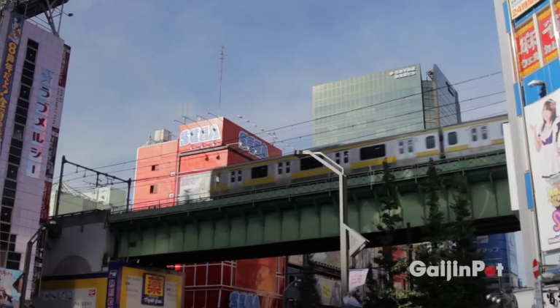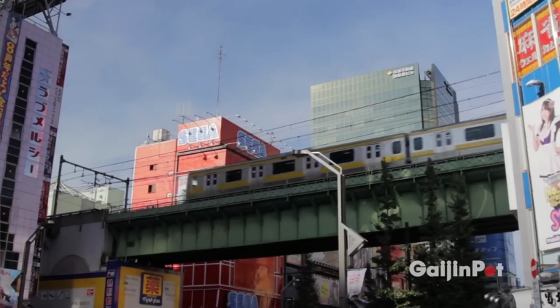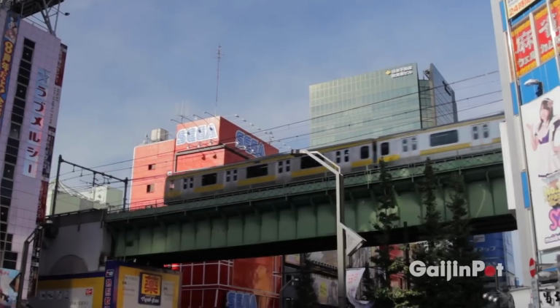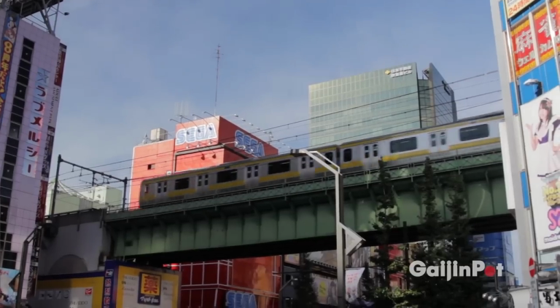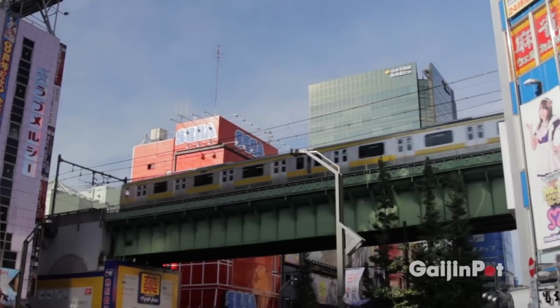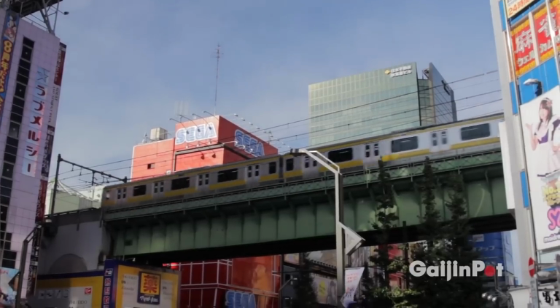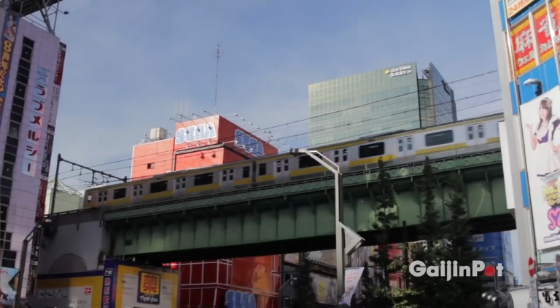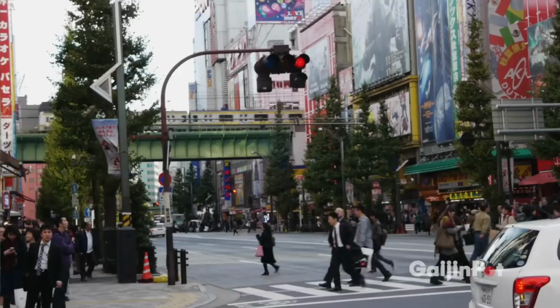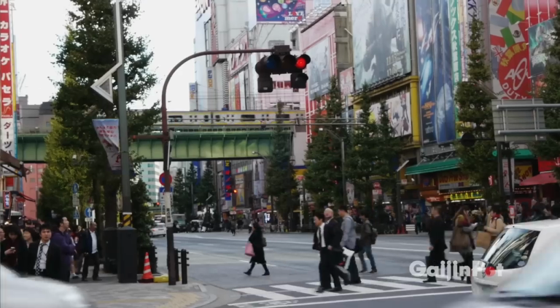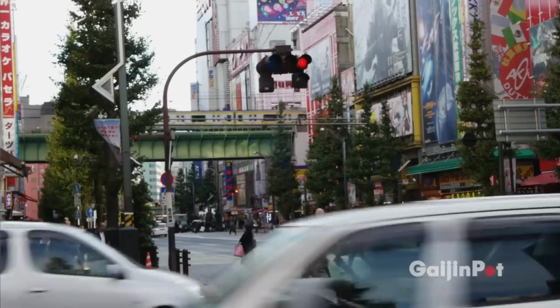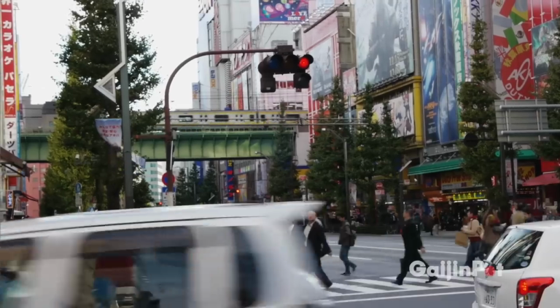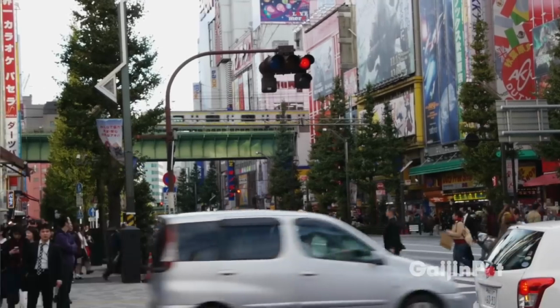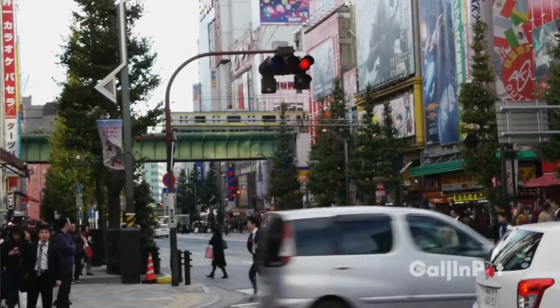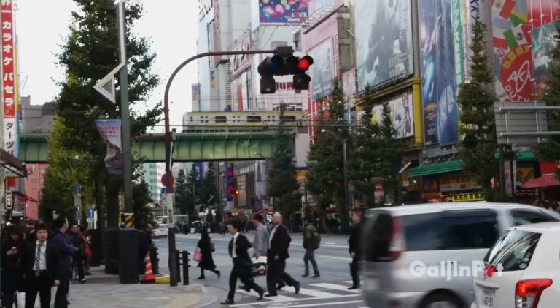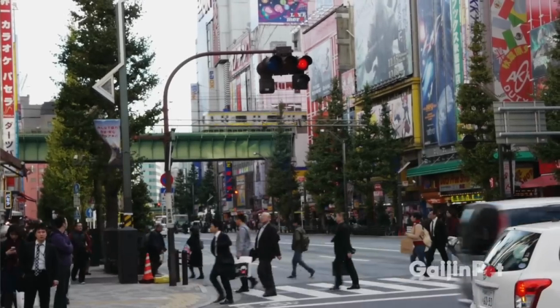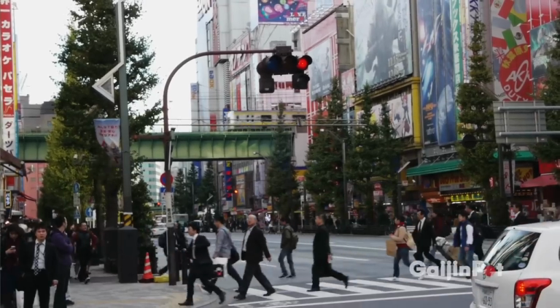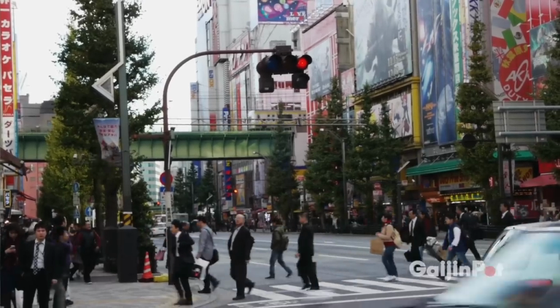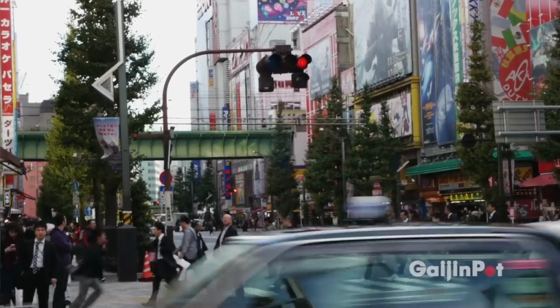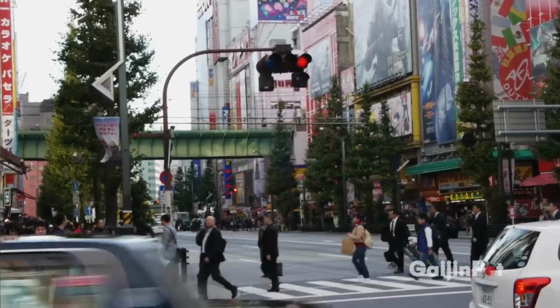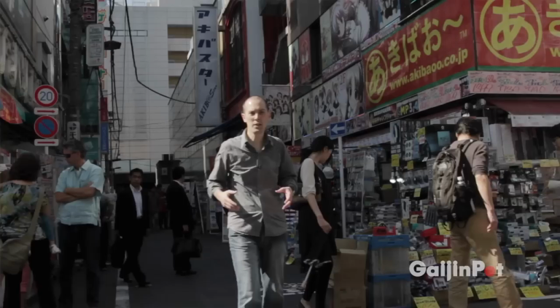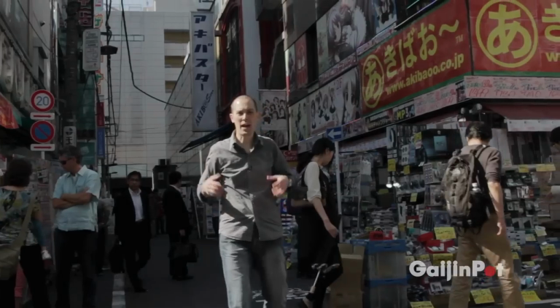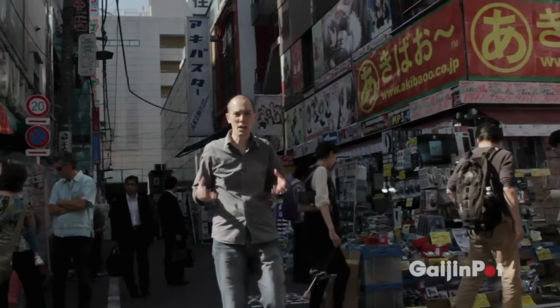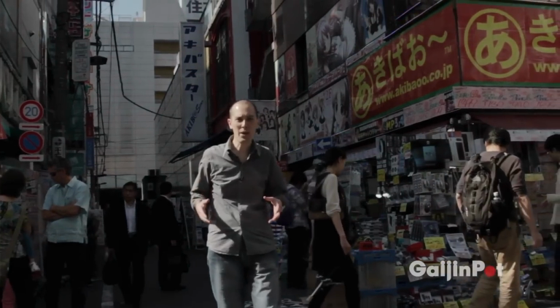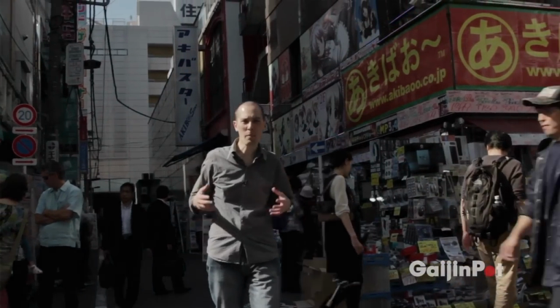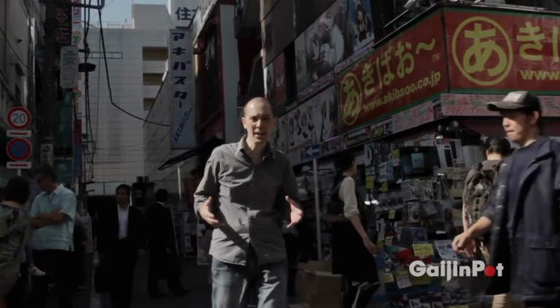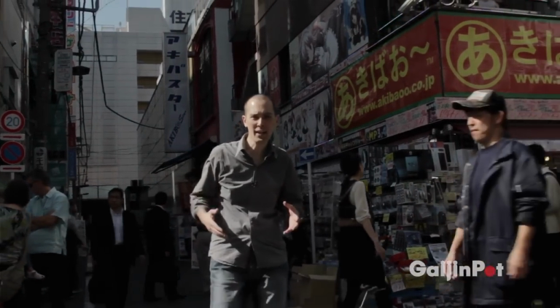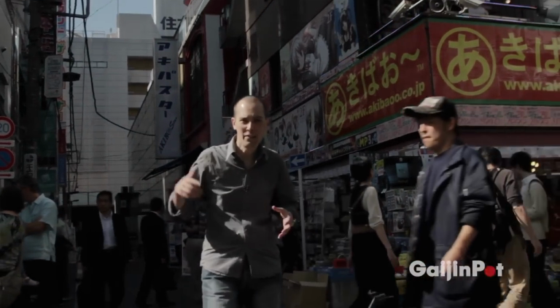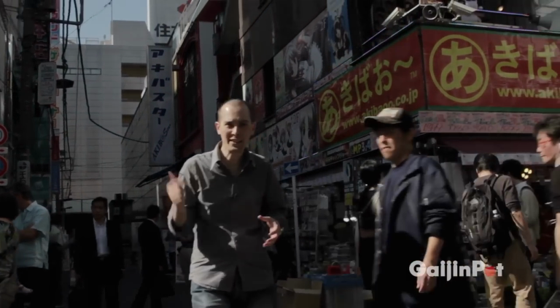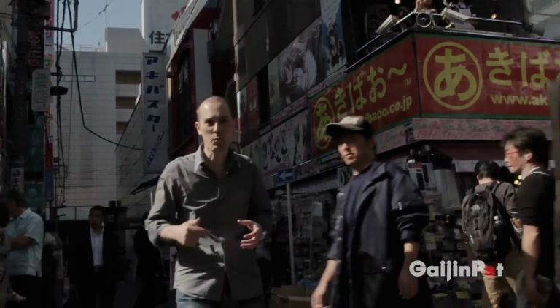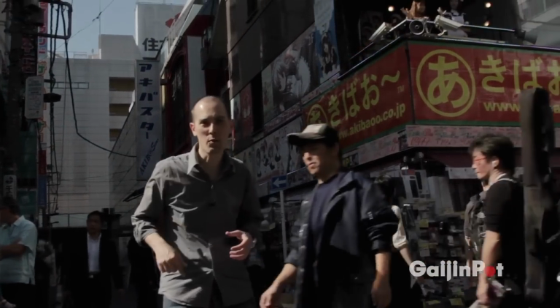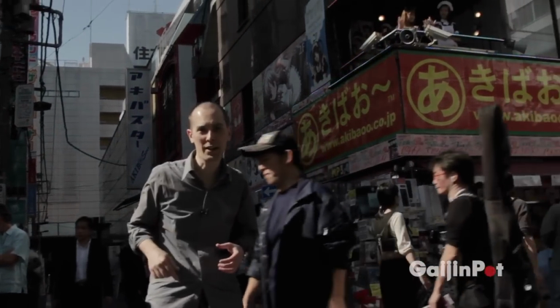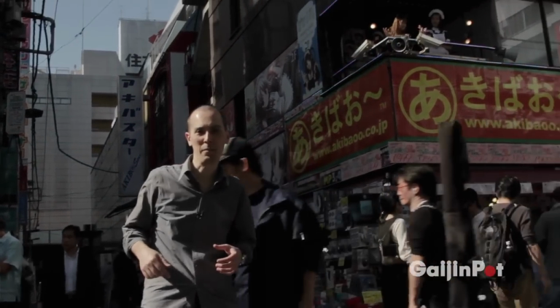This is Akihabara, home to electronics and otaku culture. If you're into anime or manga, this is where you want to come.